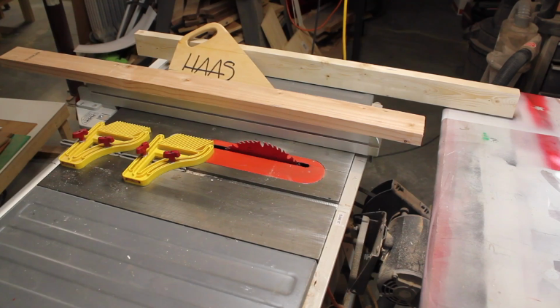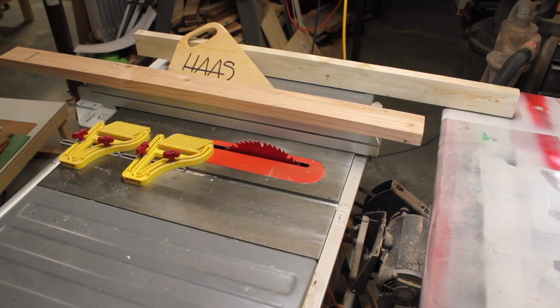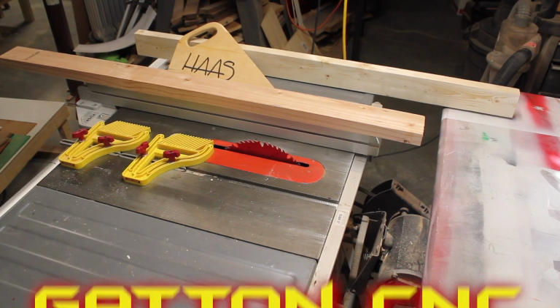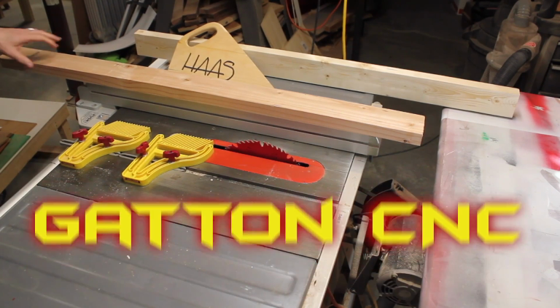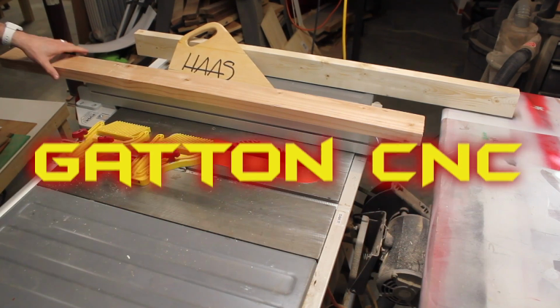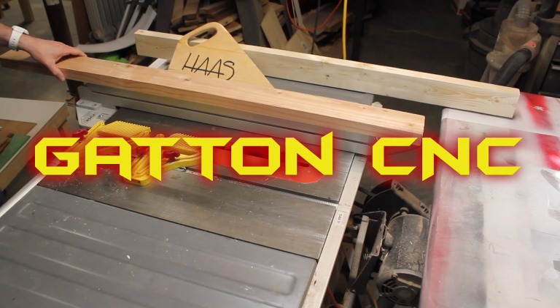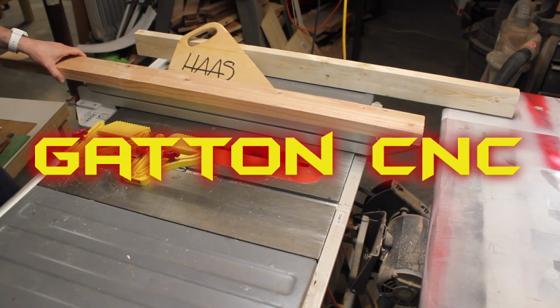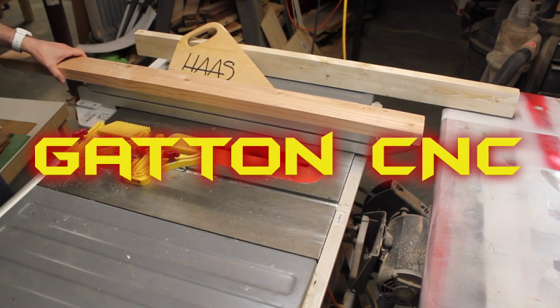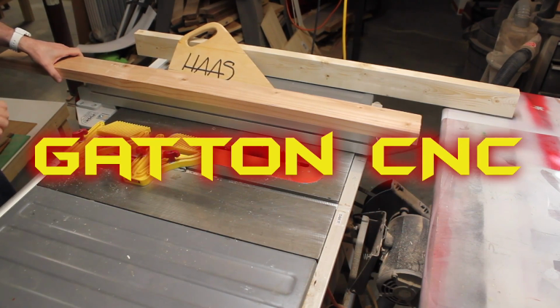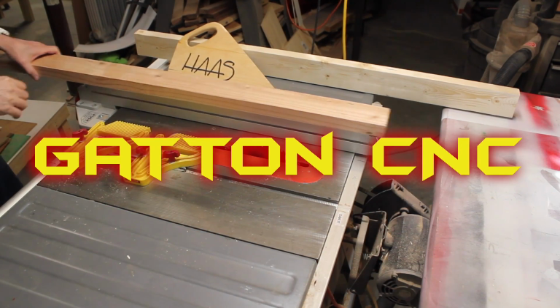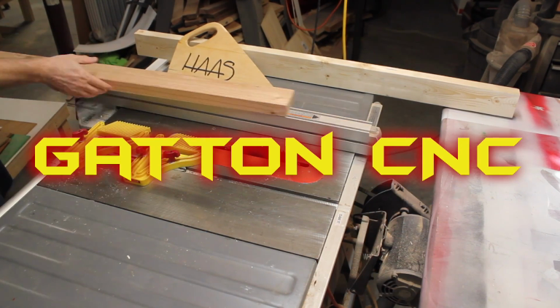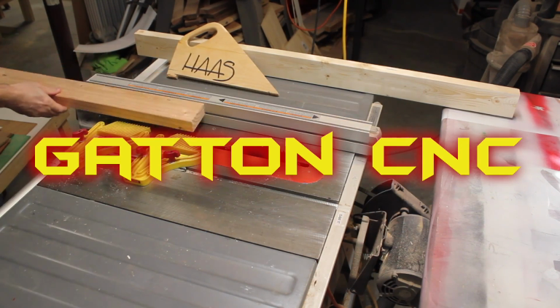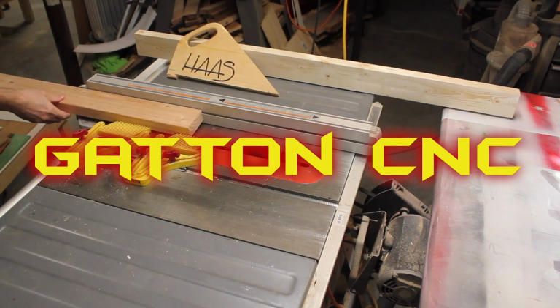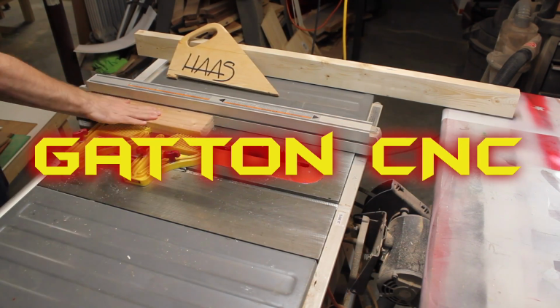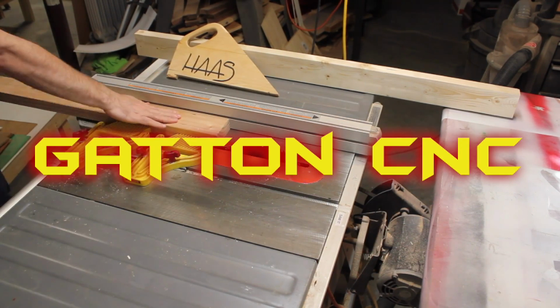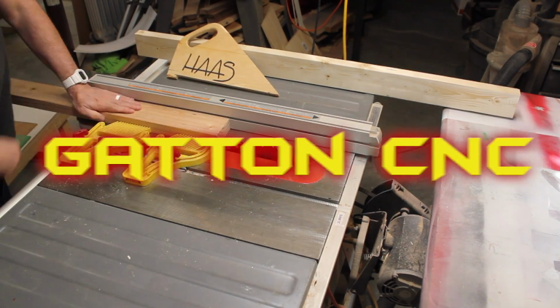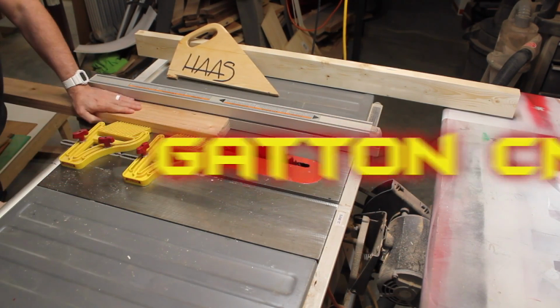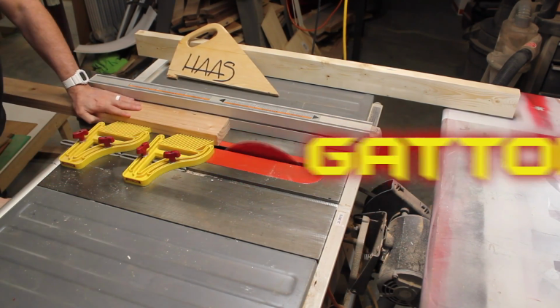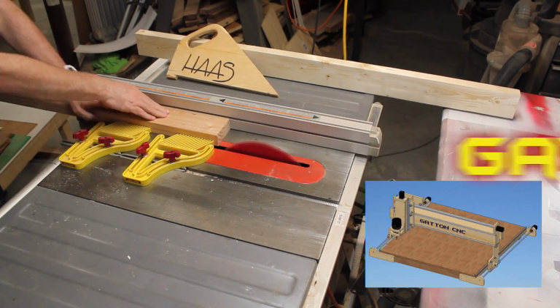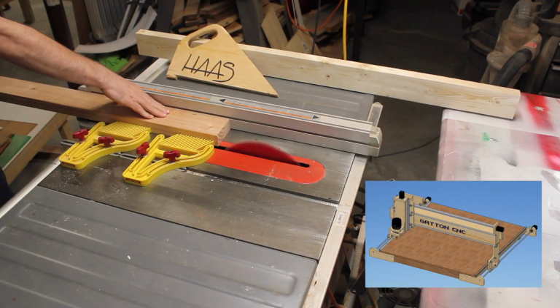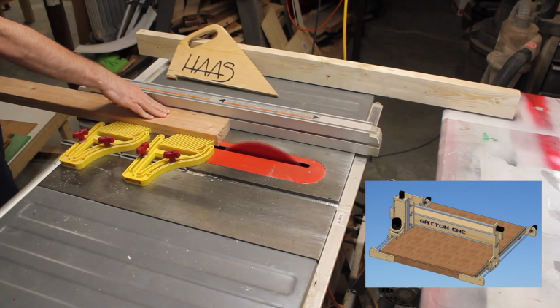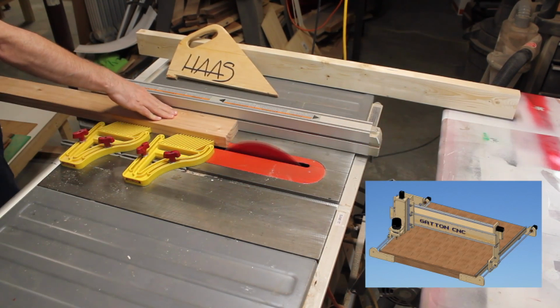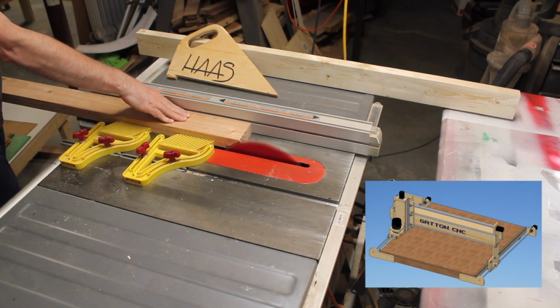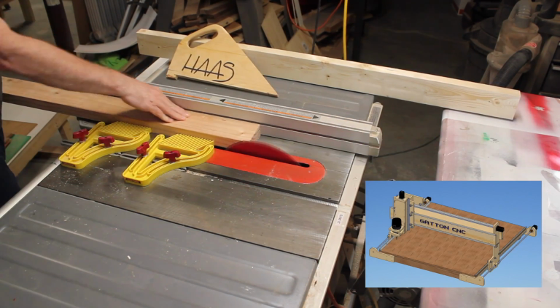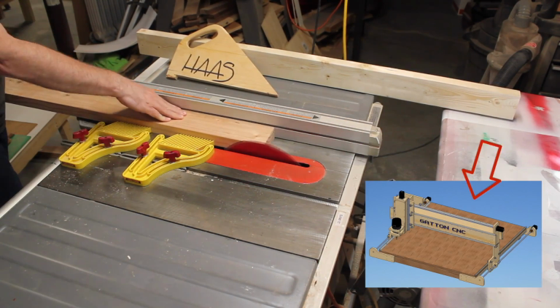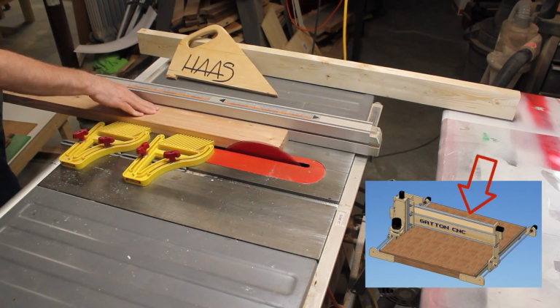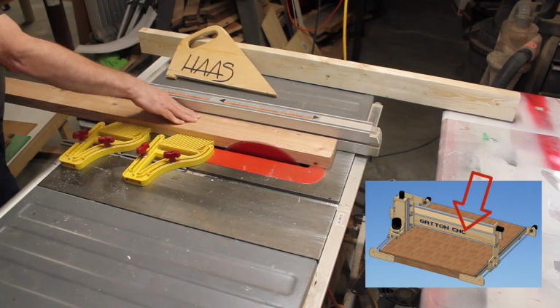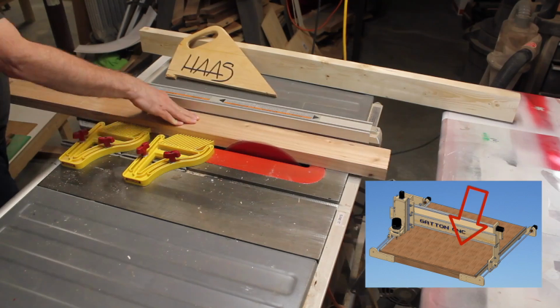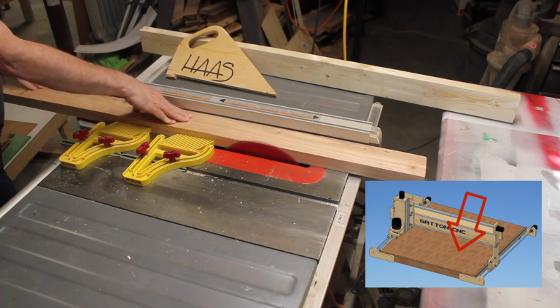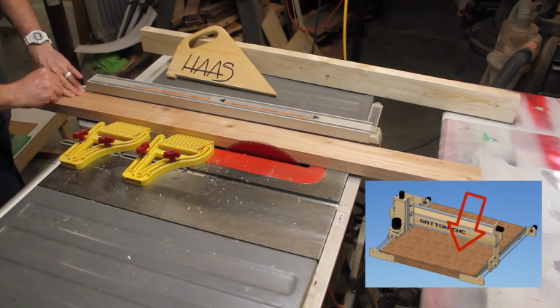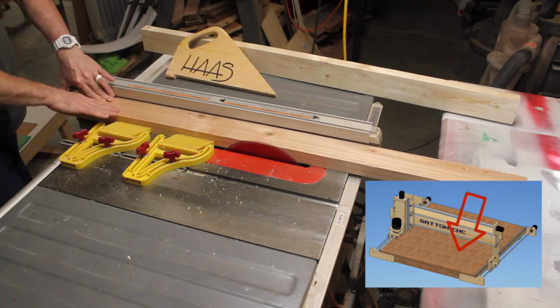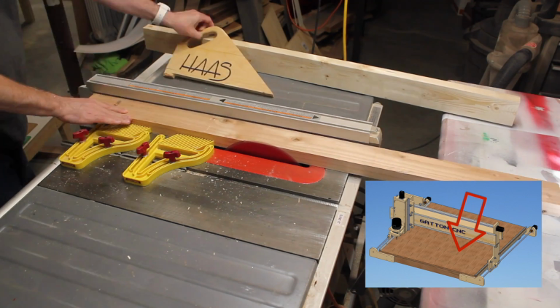Welcome back to another Gatton CNC video. I will be building the base in this video.